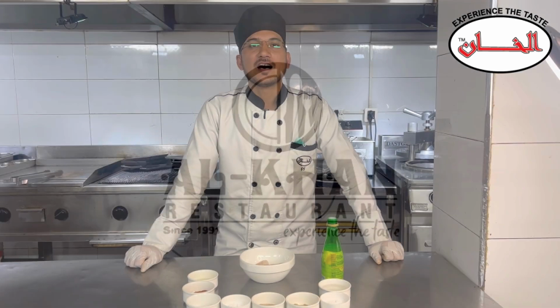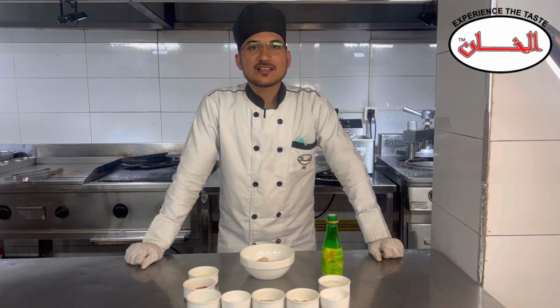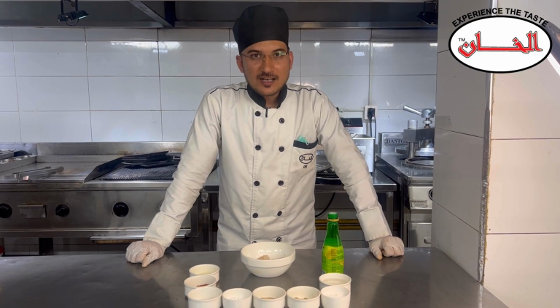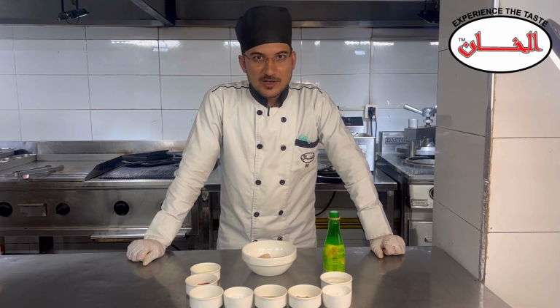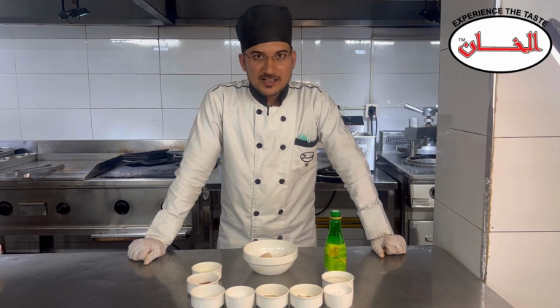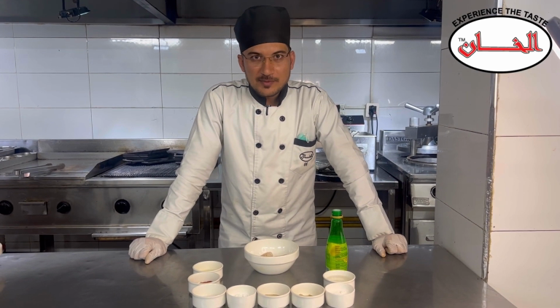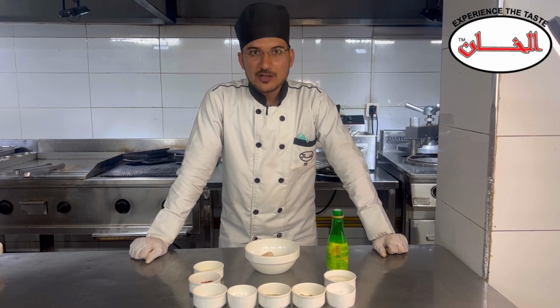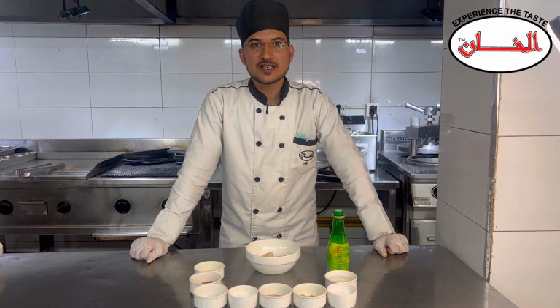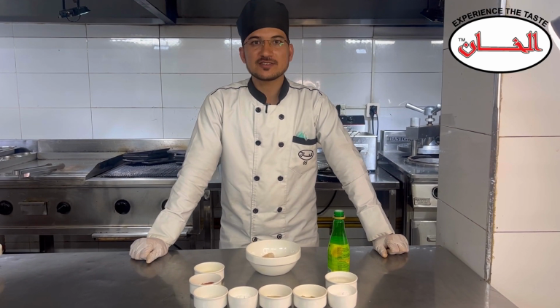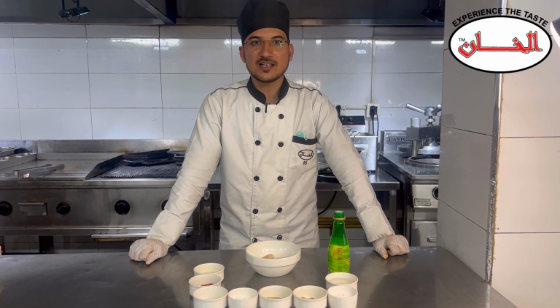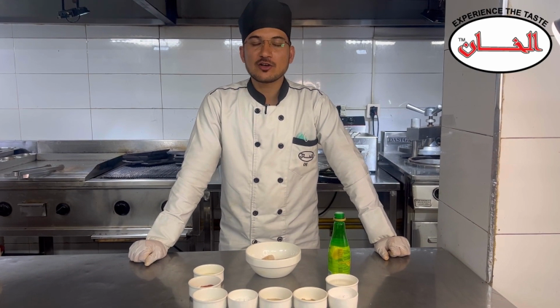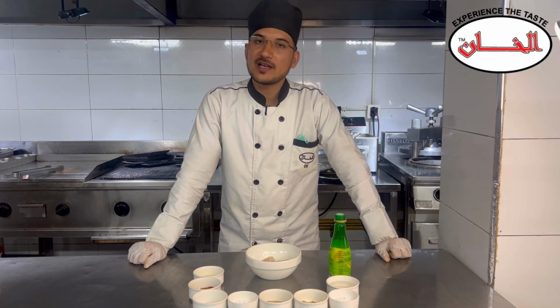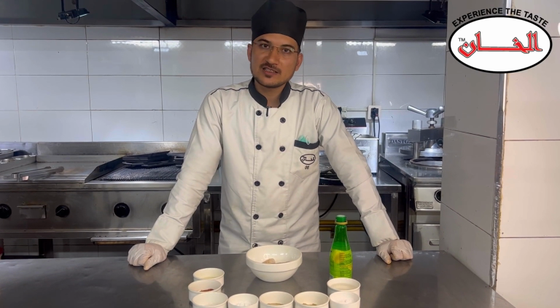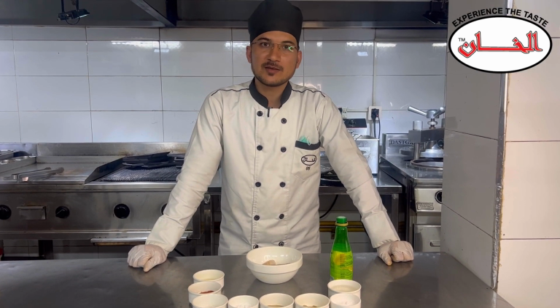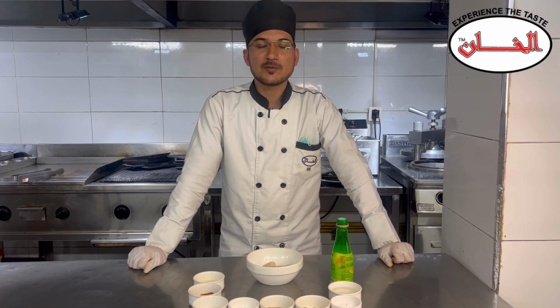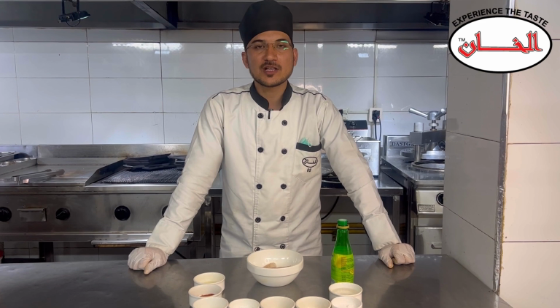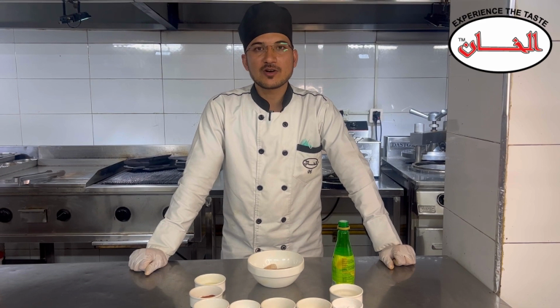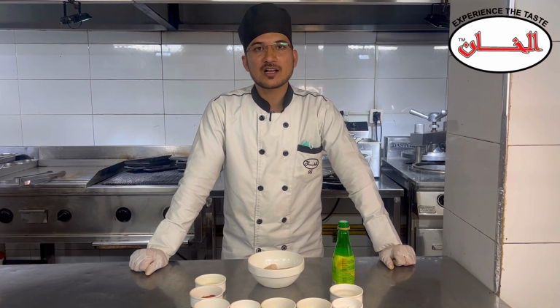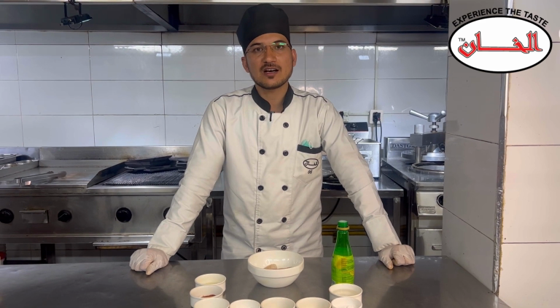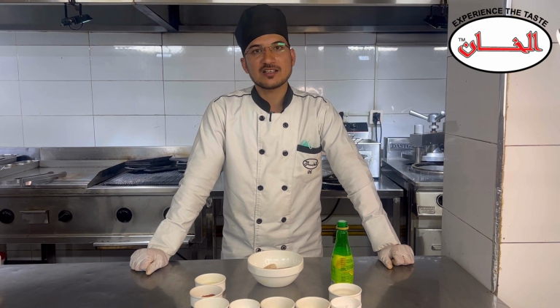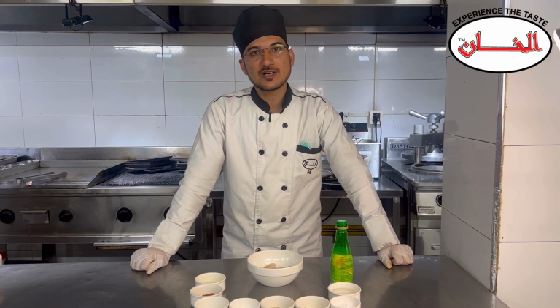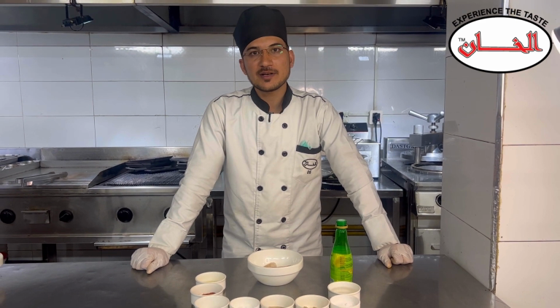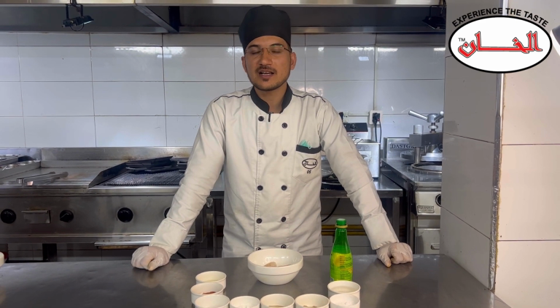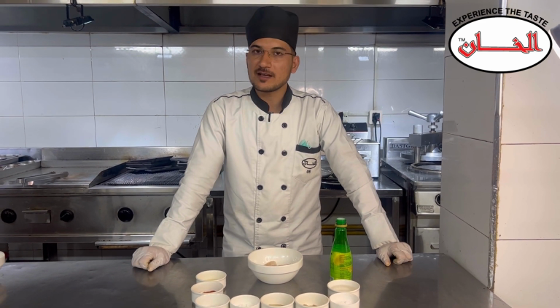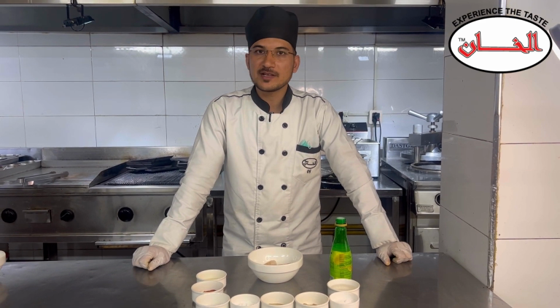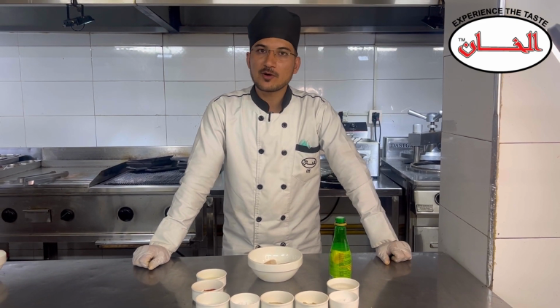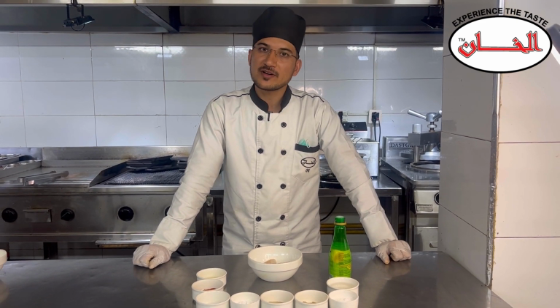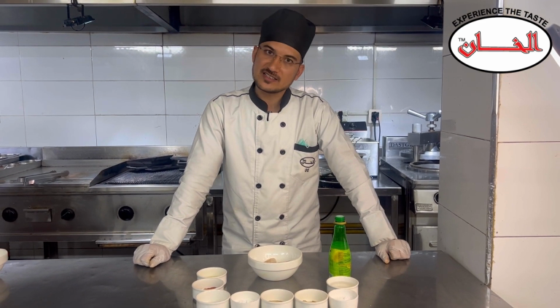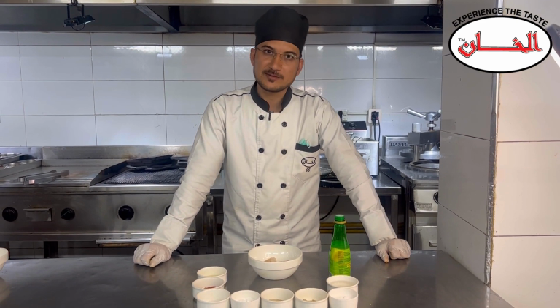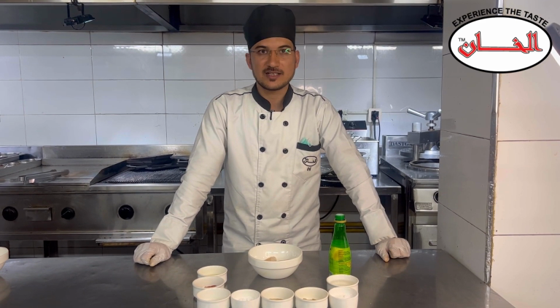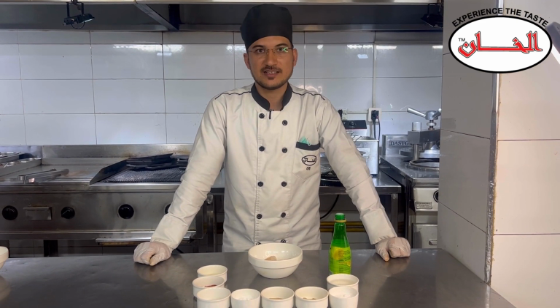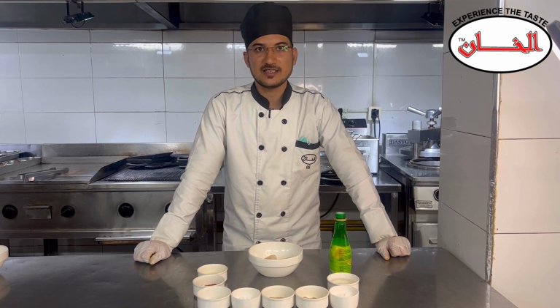Hello, I am Chef Zahid and today I will tell you how to make the dynamic prawns in the restaurant.